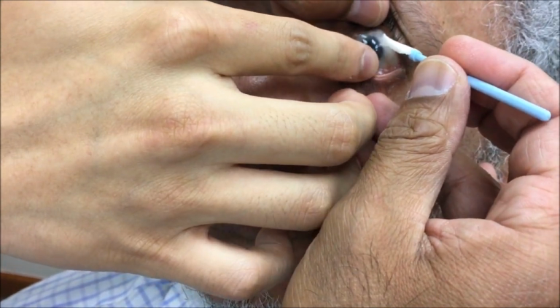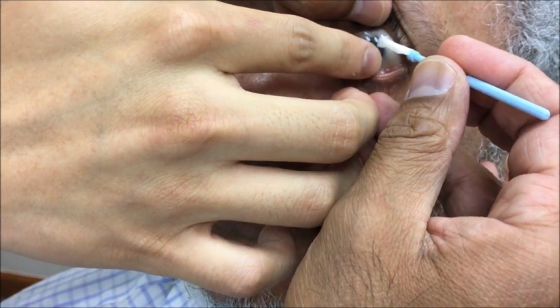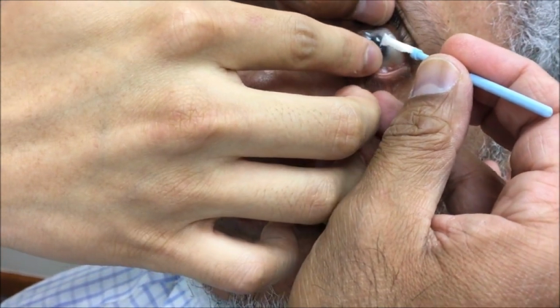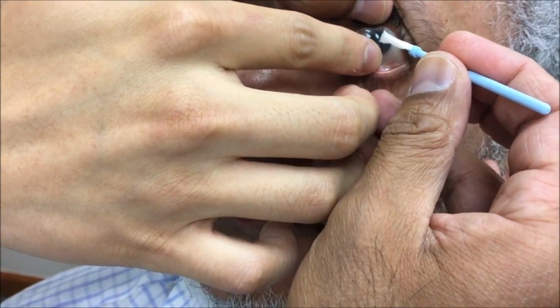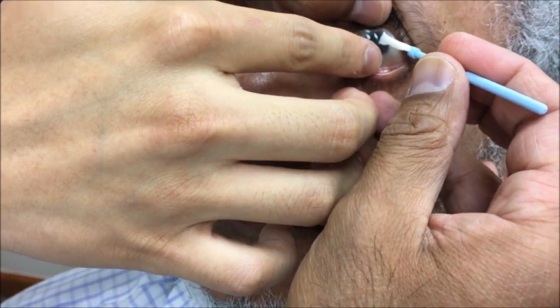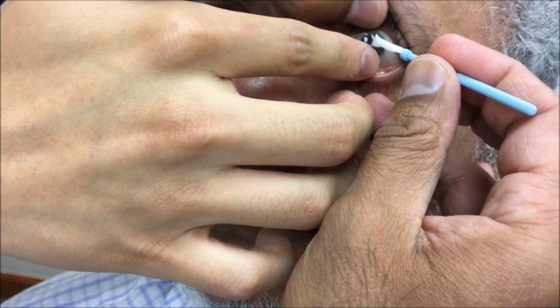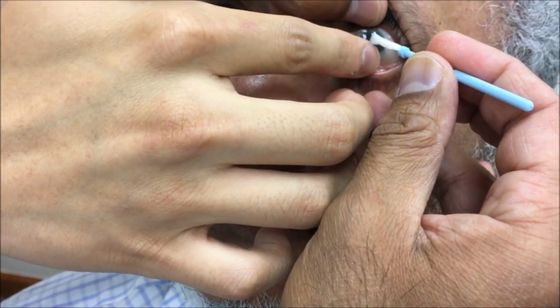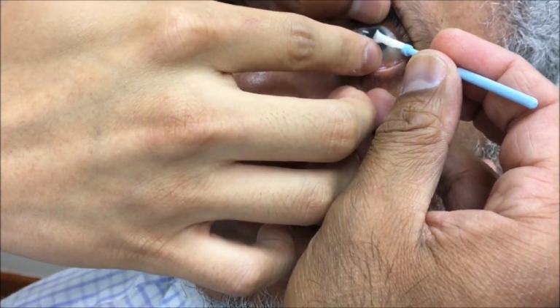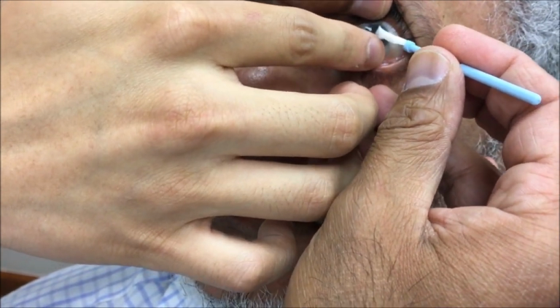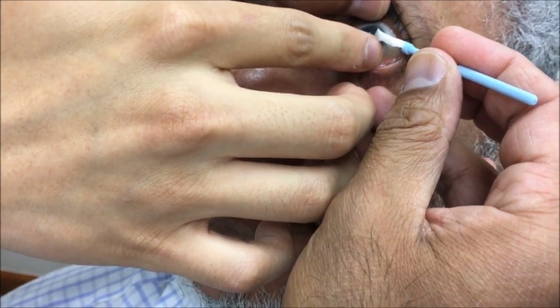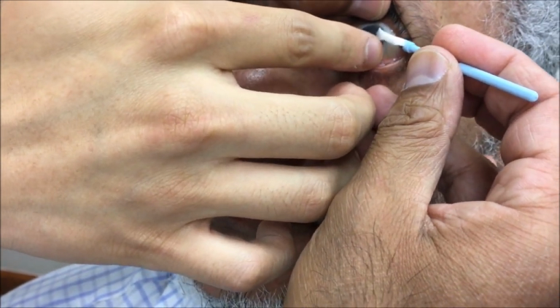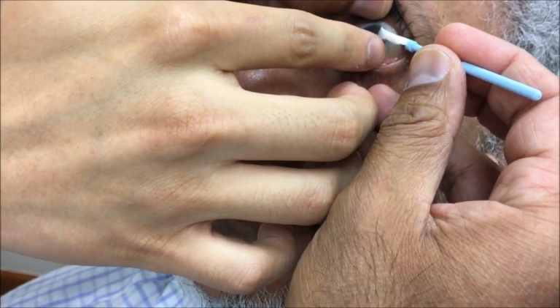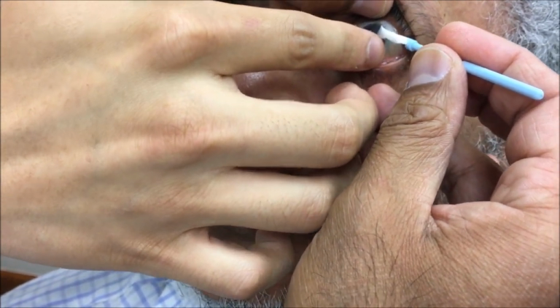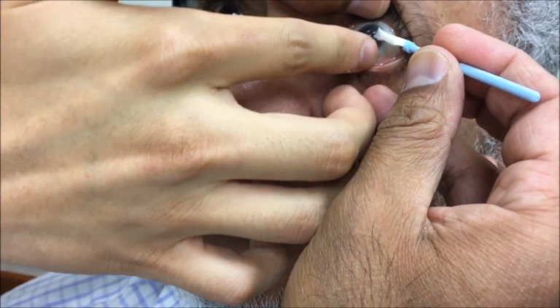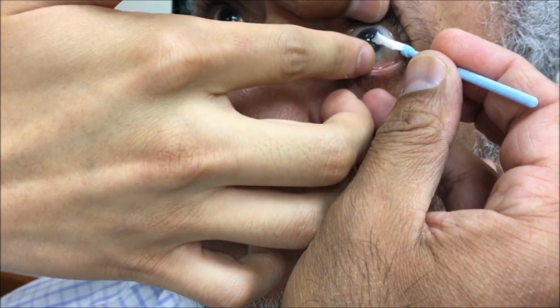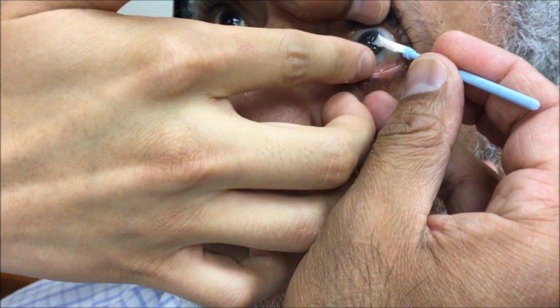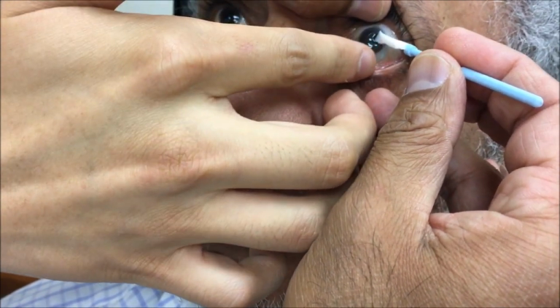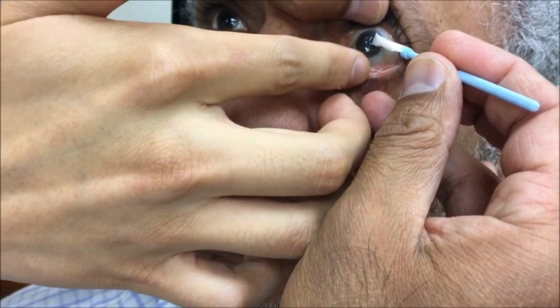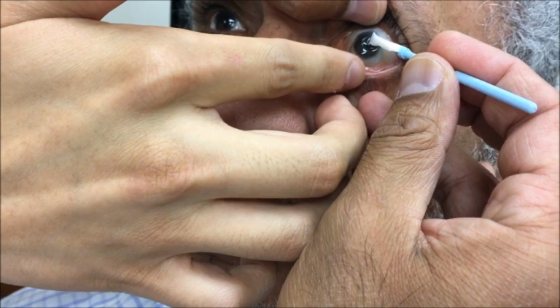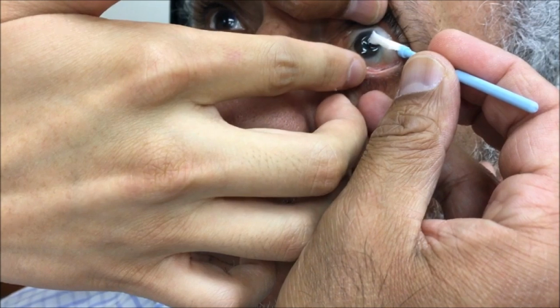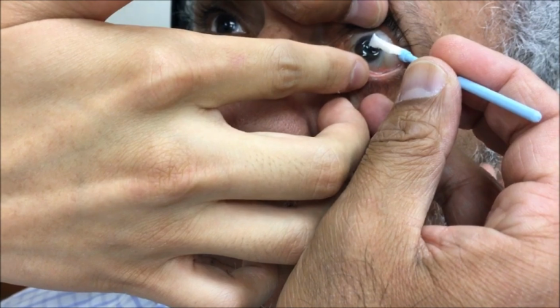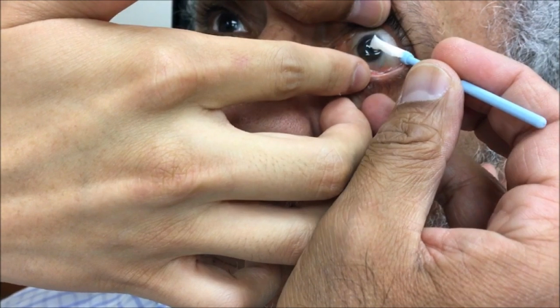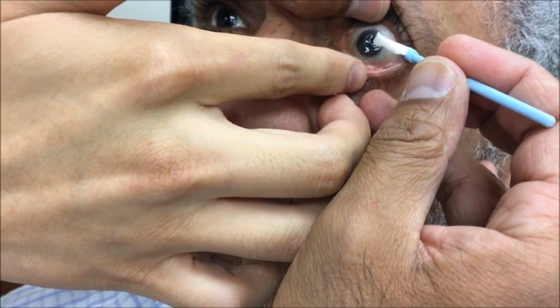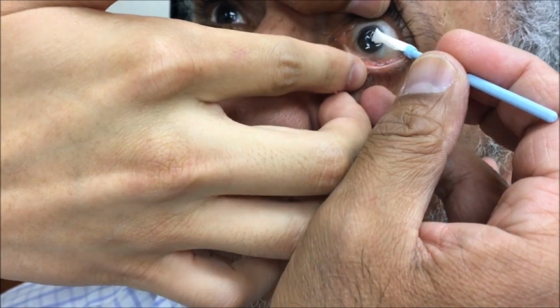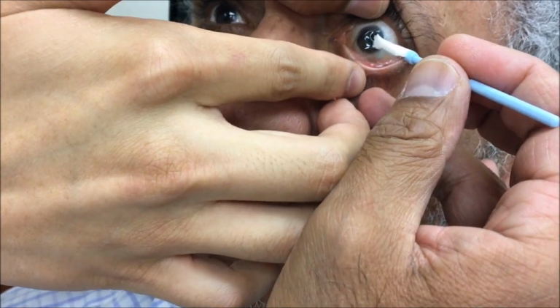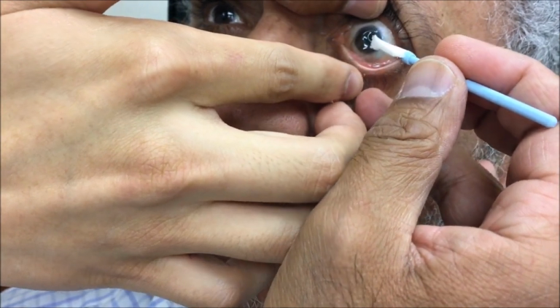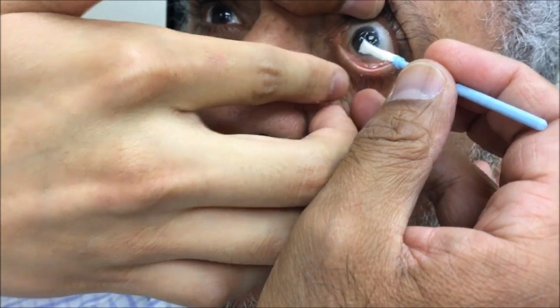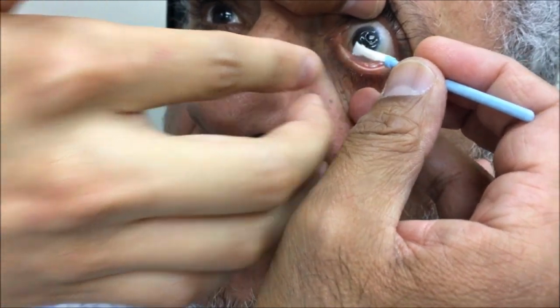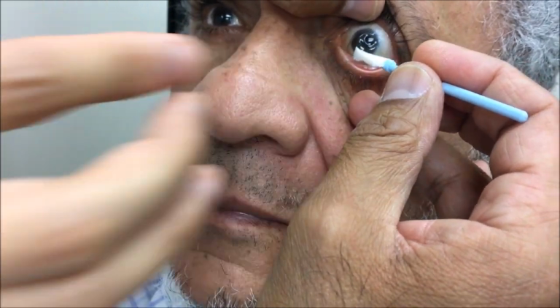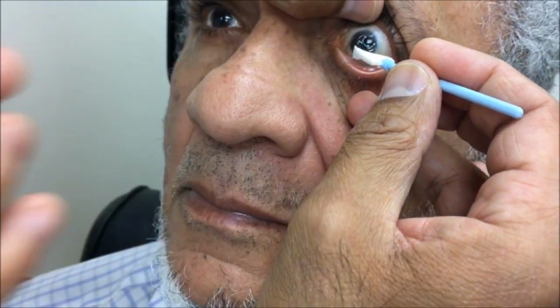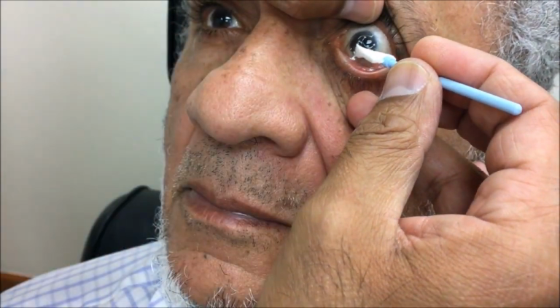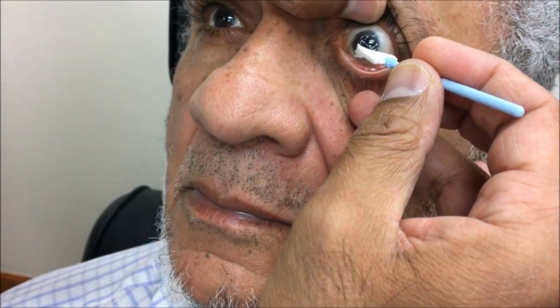Look up a little sir — look up. Very good.